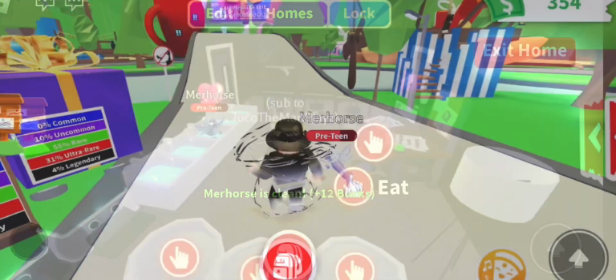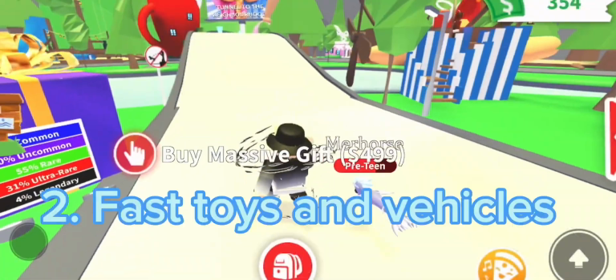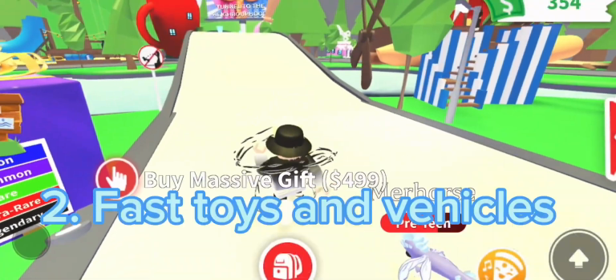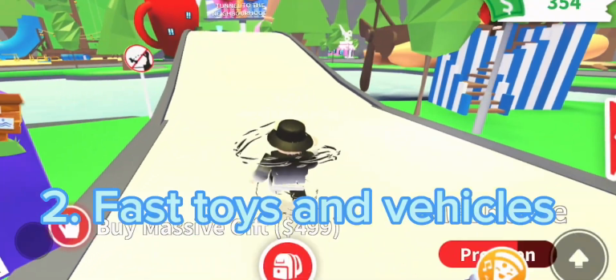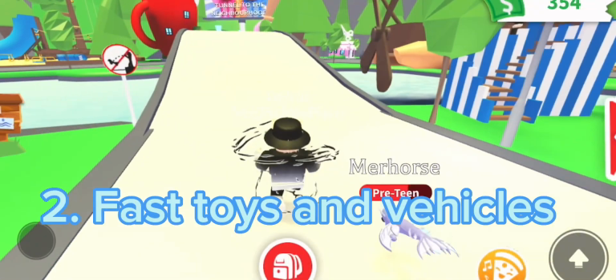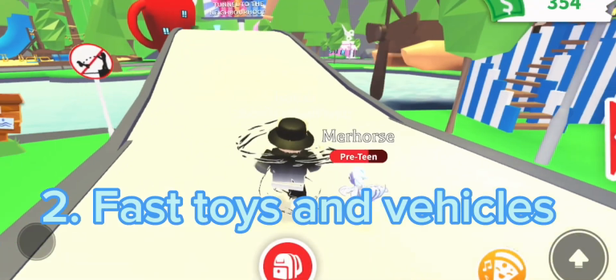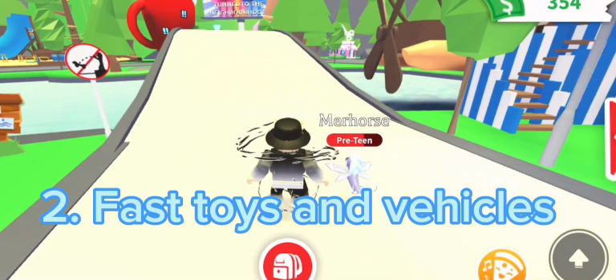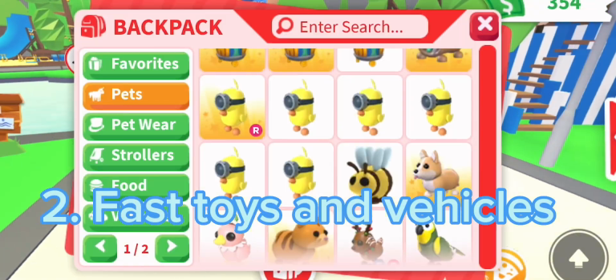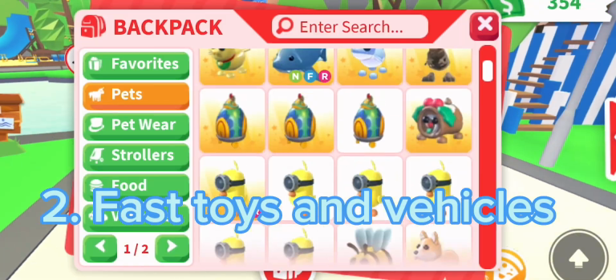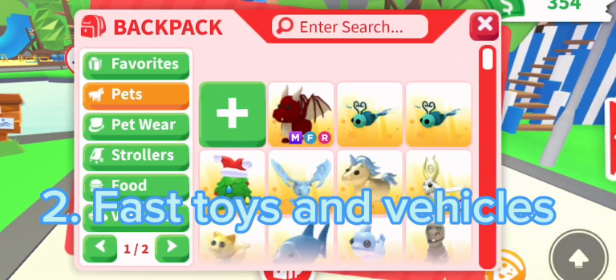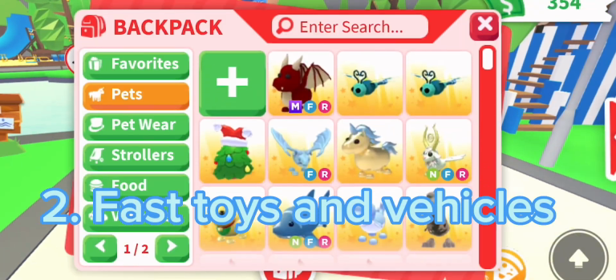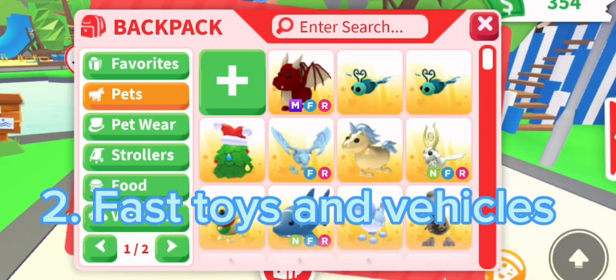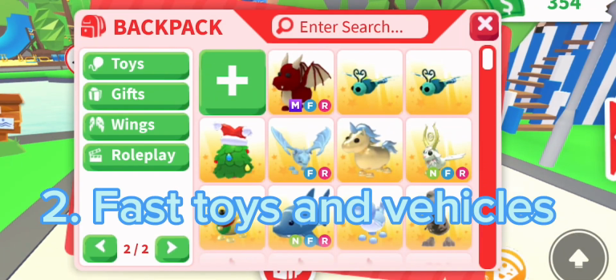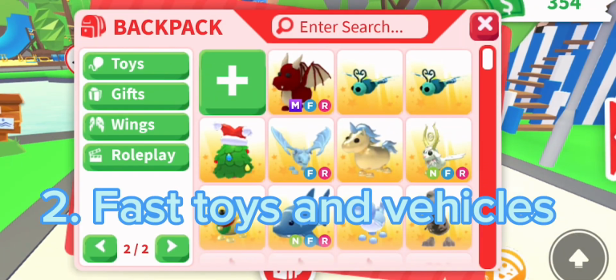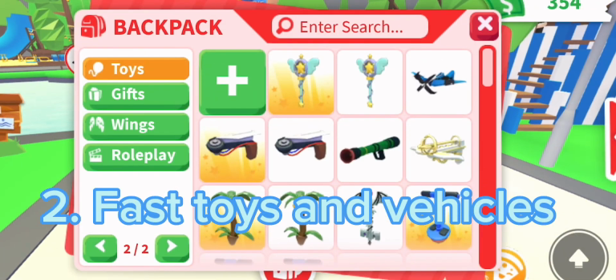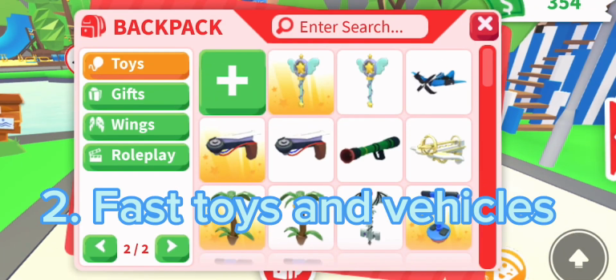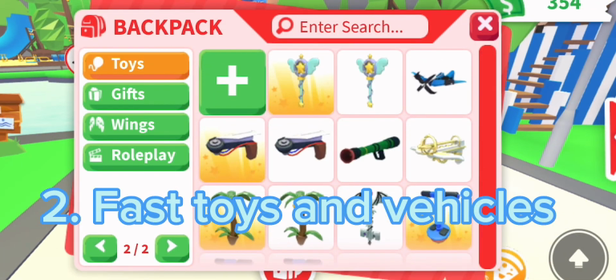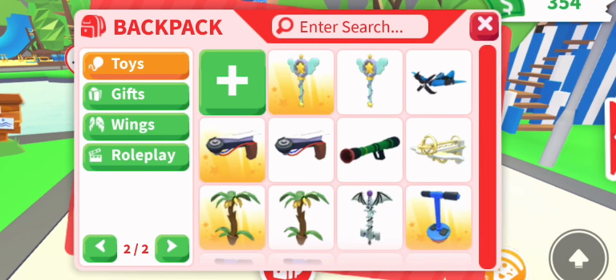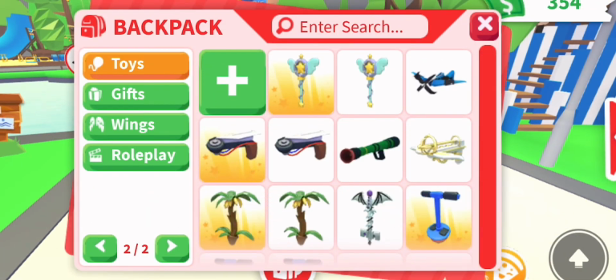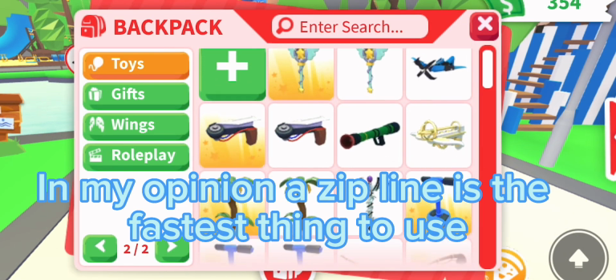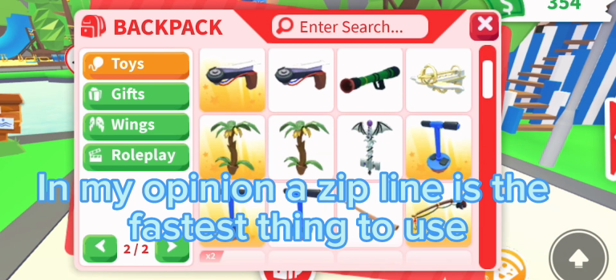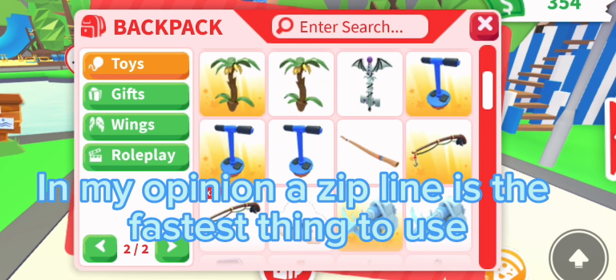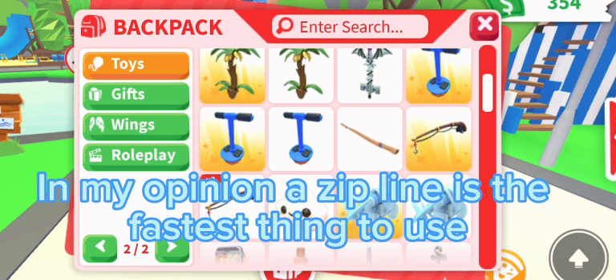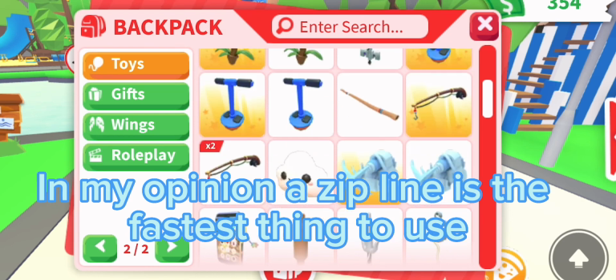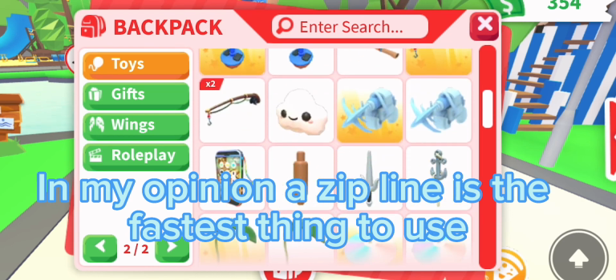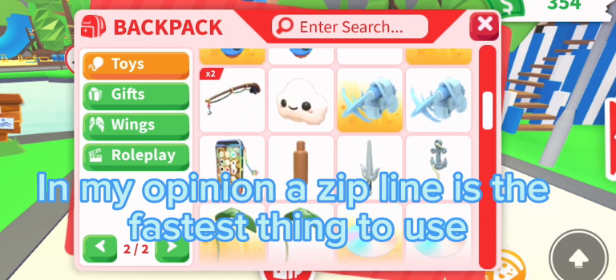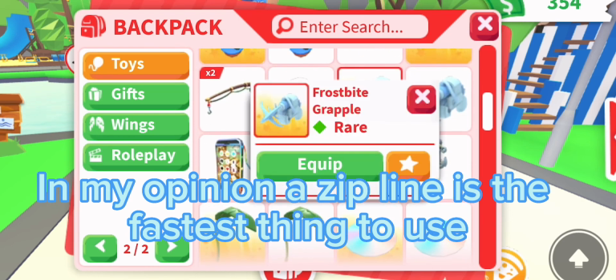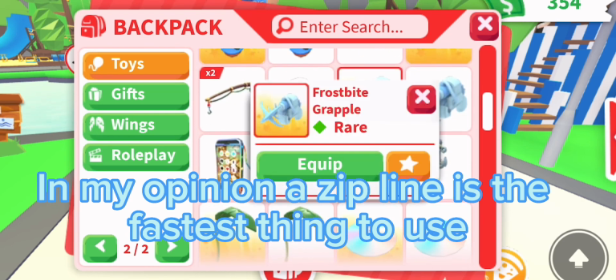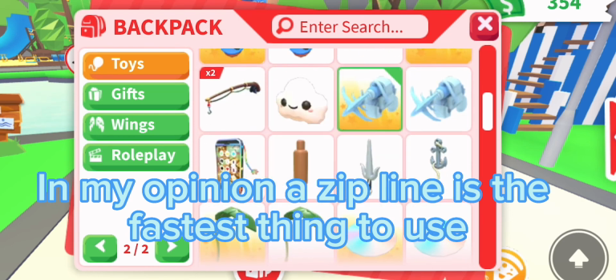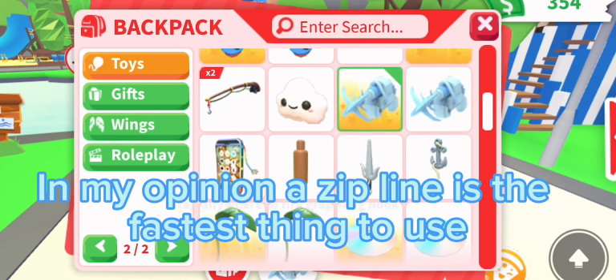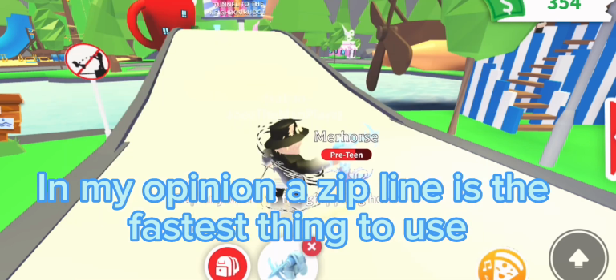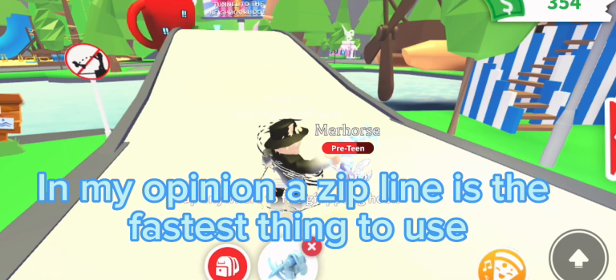Tip two: fast toys and vehicles. In my opinion, a zip line is the fastest thing to use.